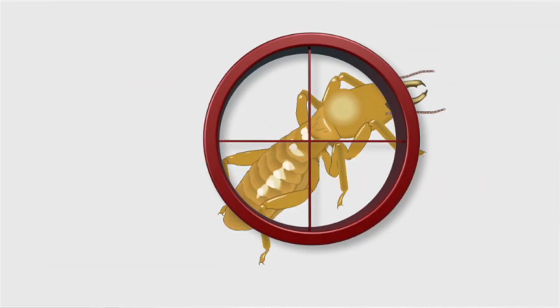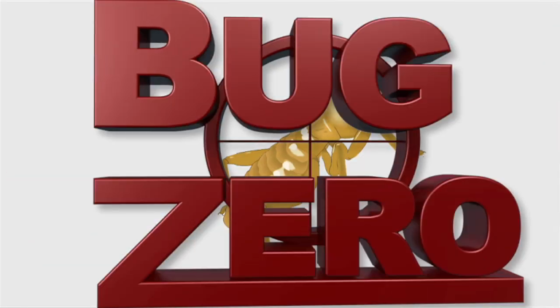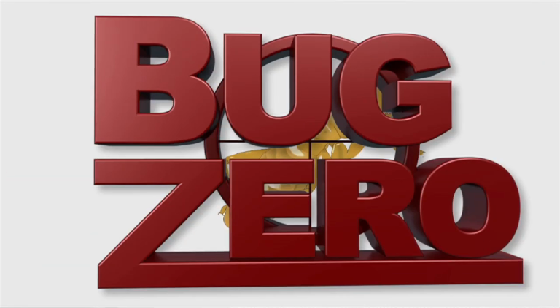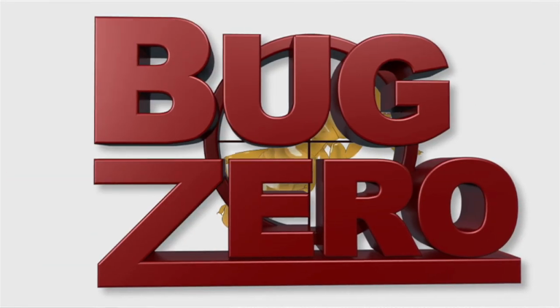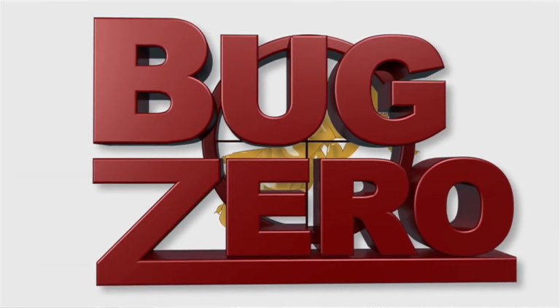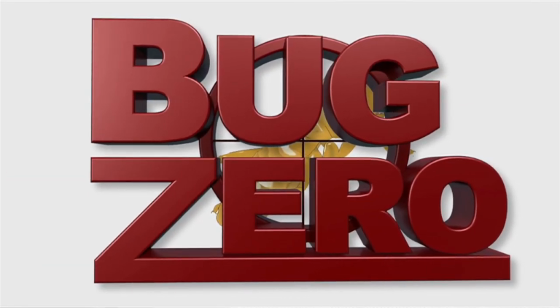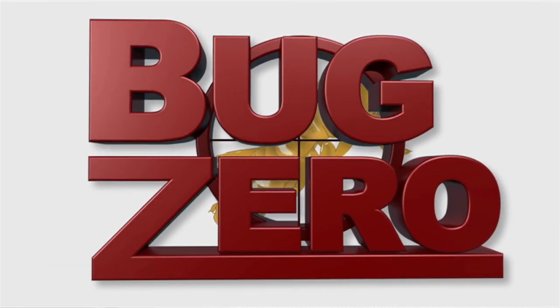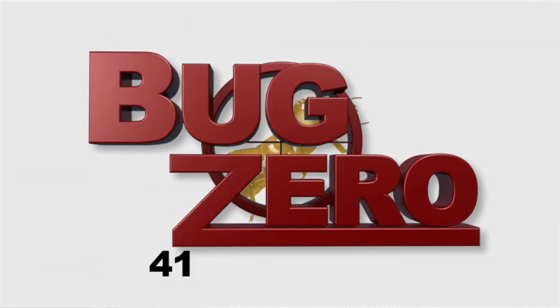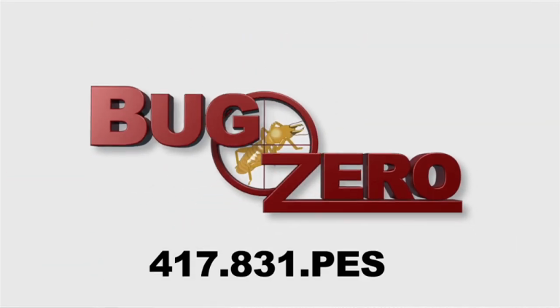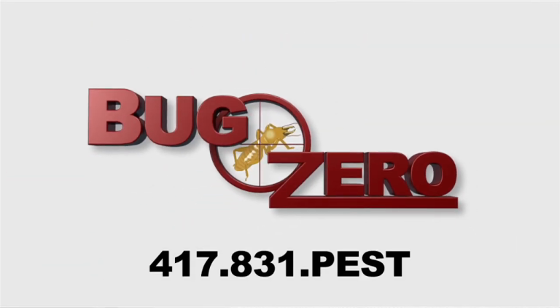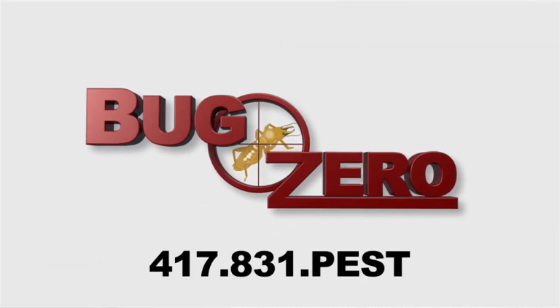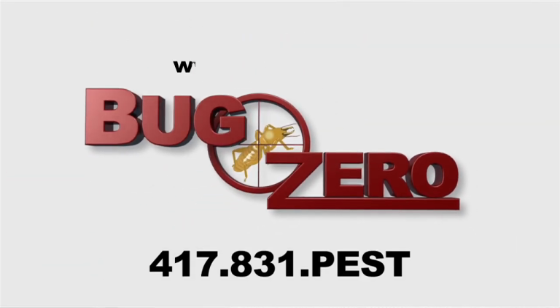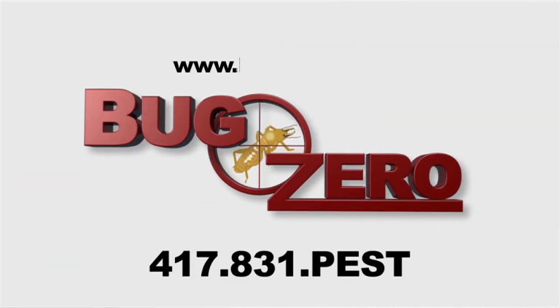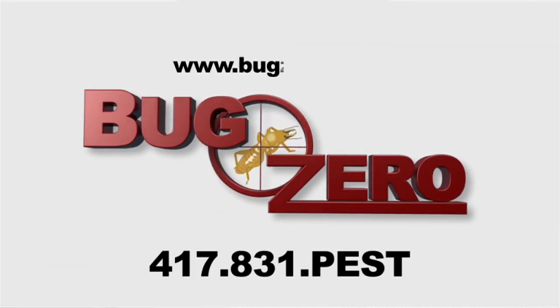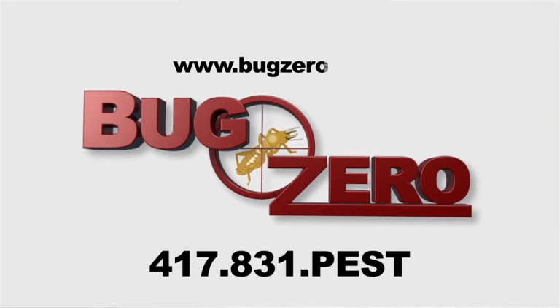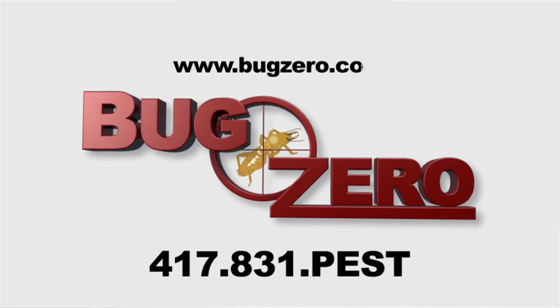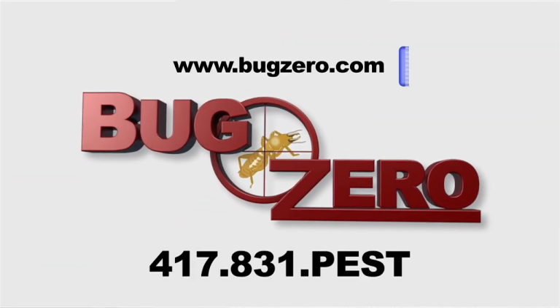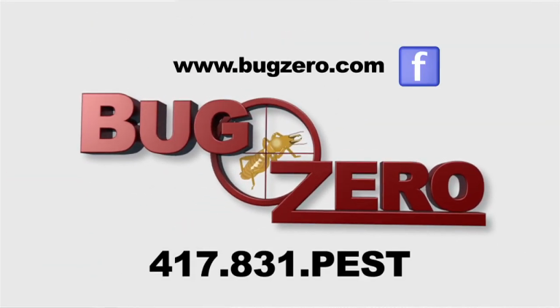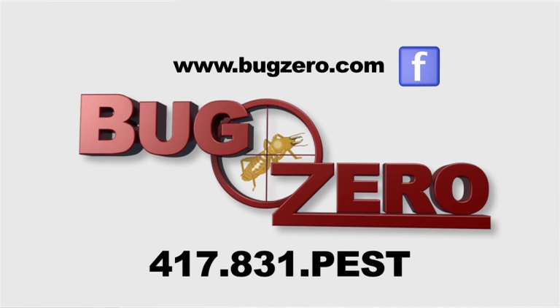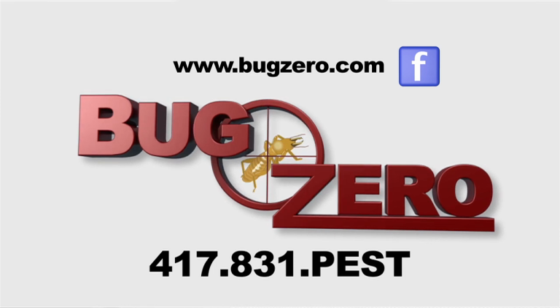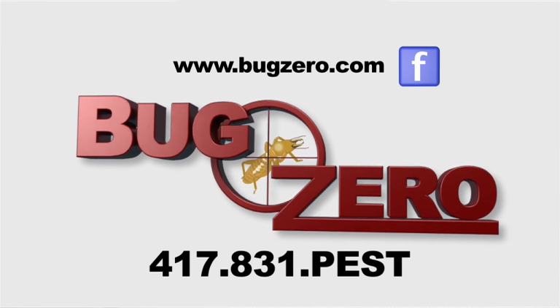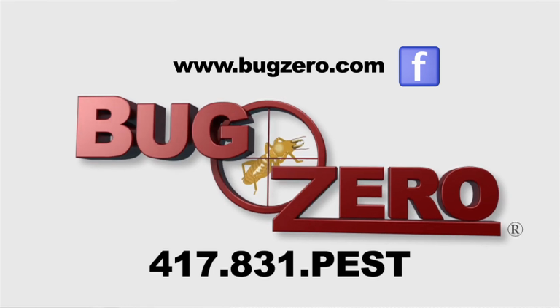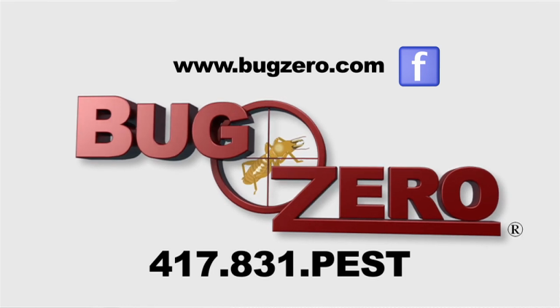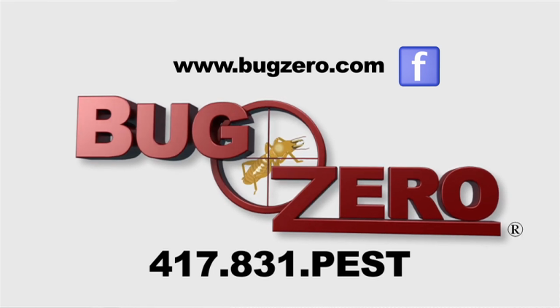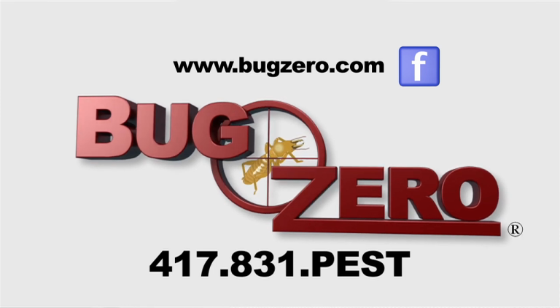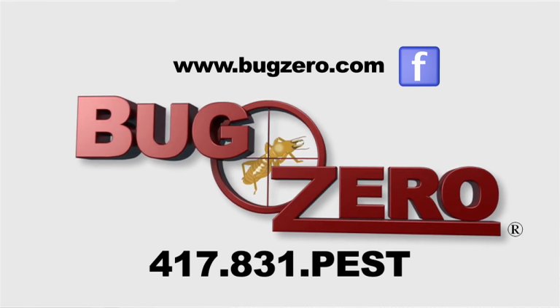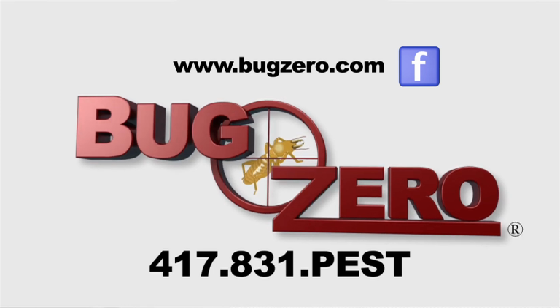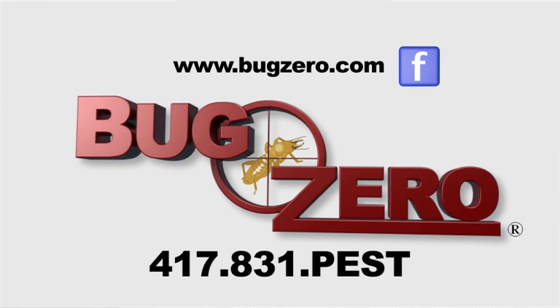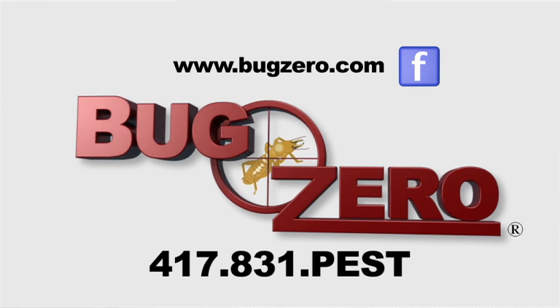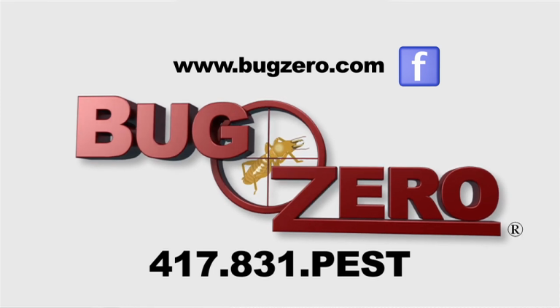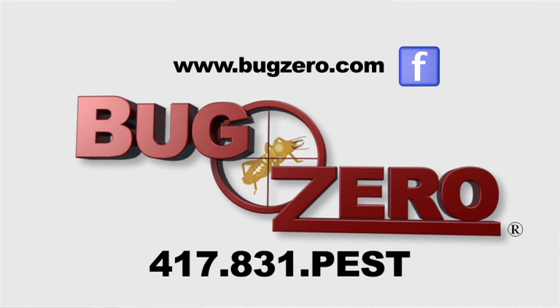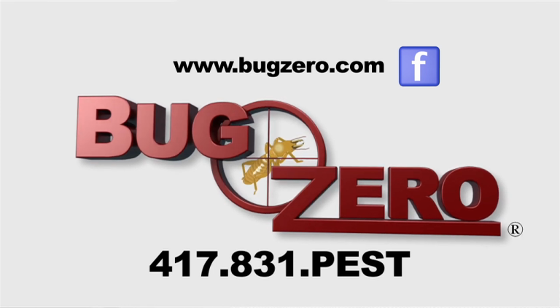BugZero's bedbug heat unit is state-of-the-art, the most effective thermal remediation system on the market today.